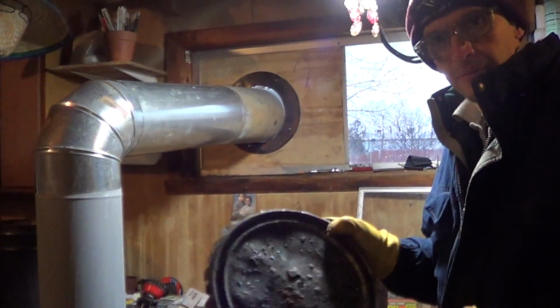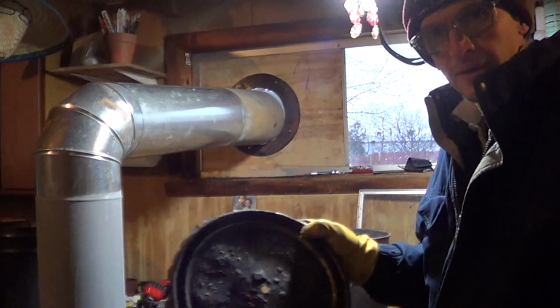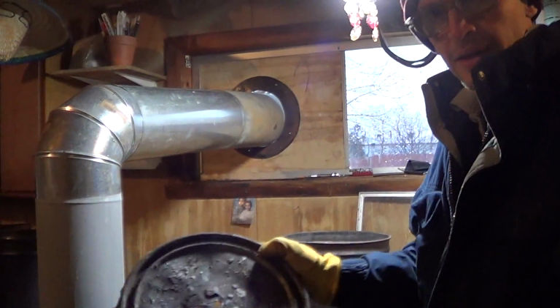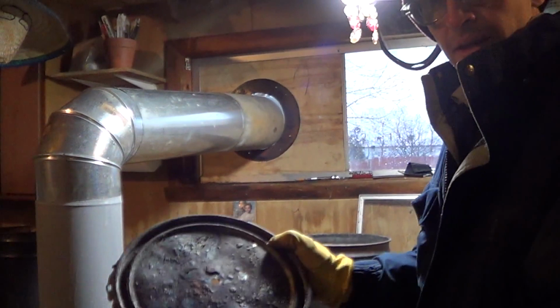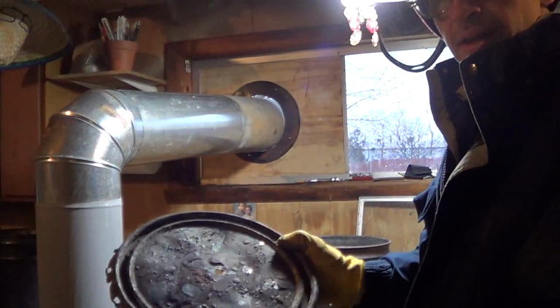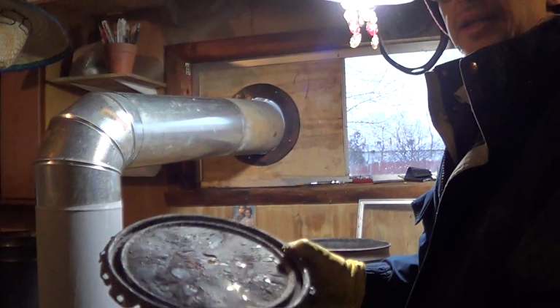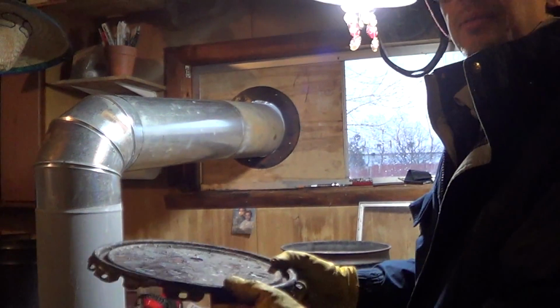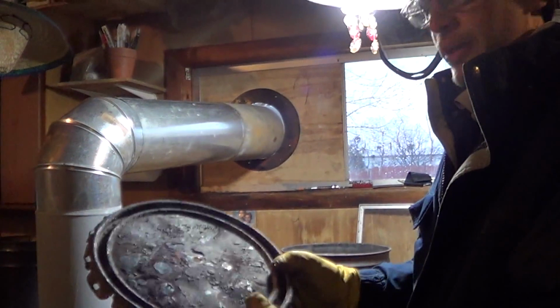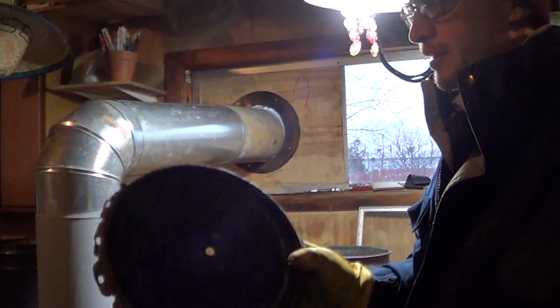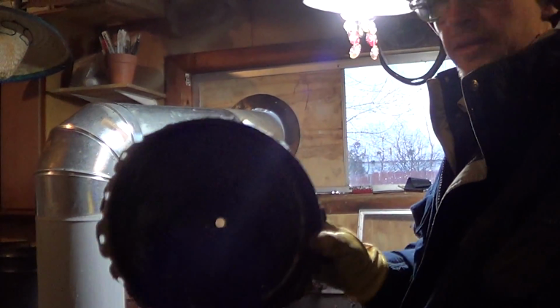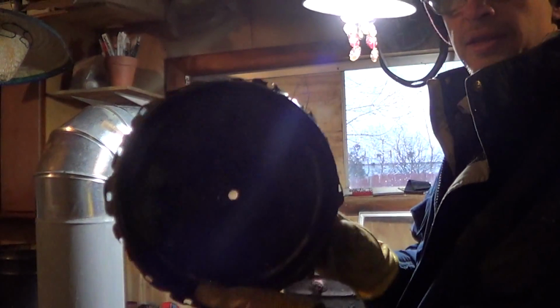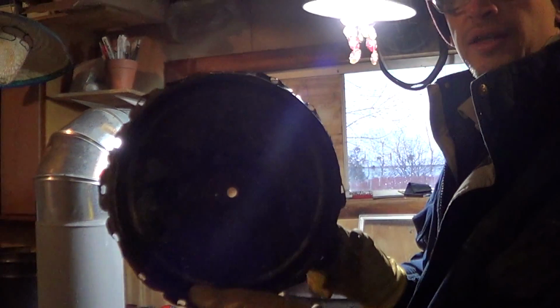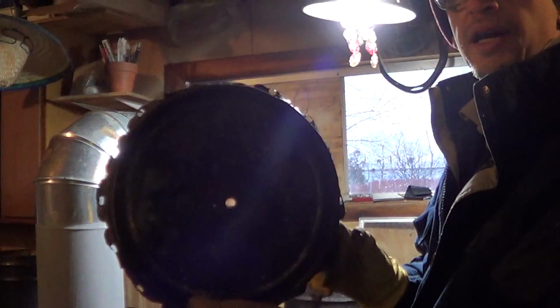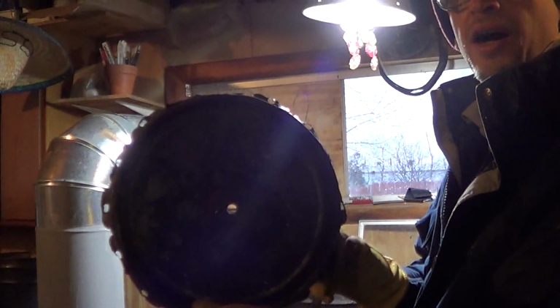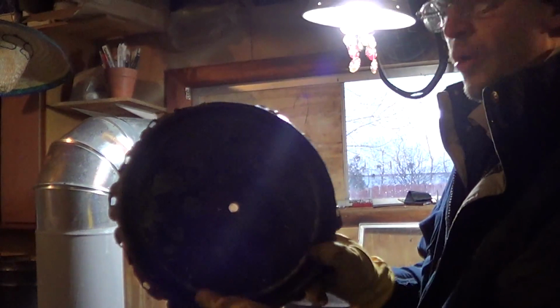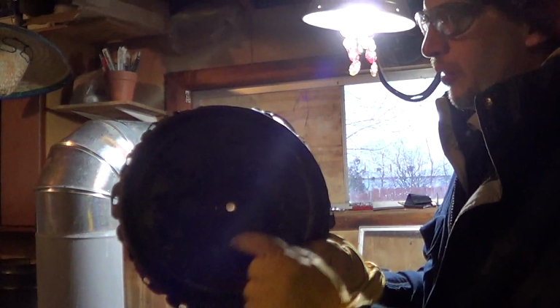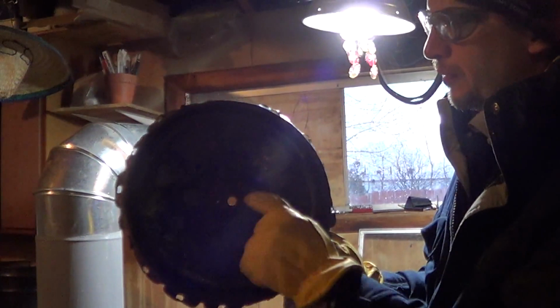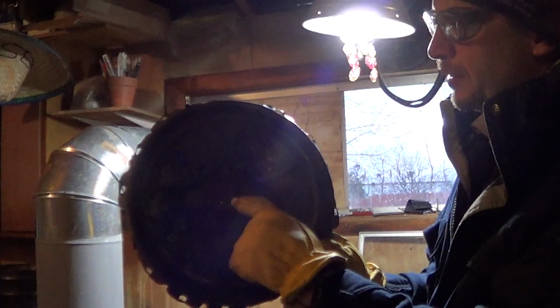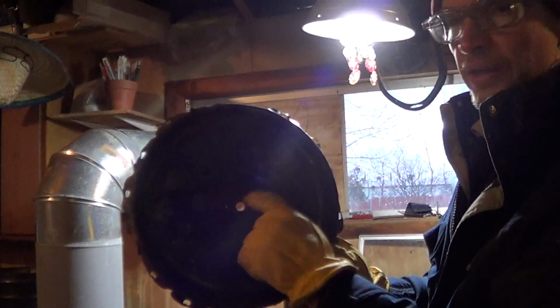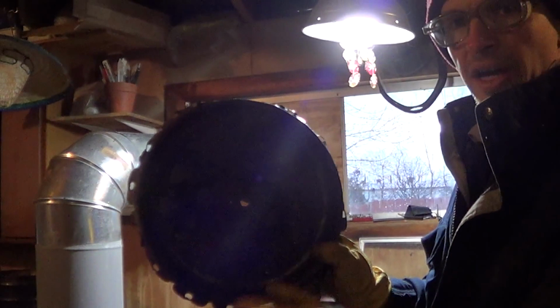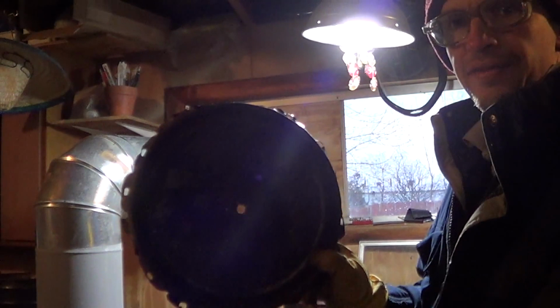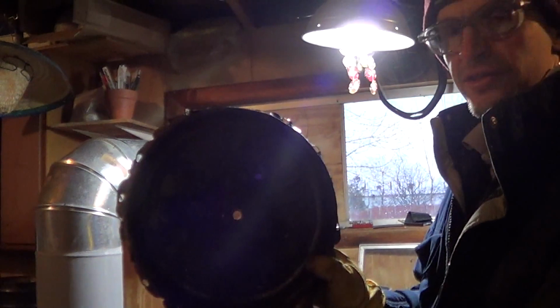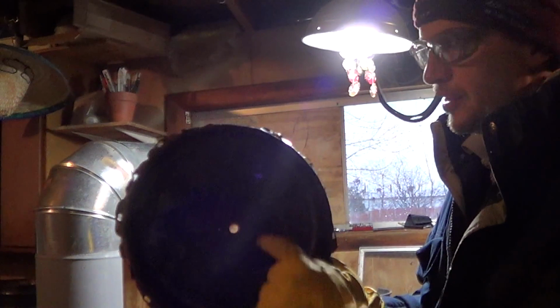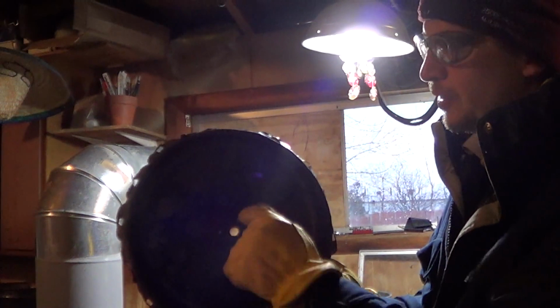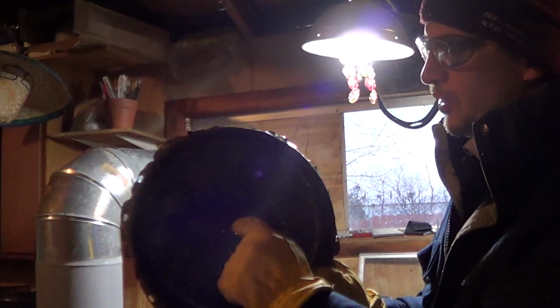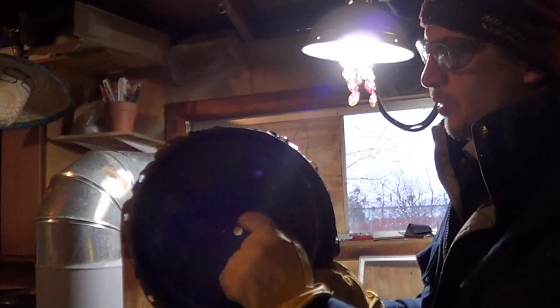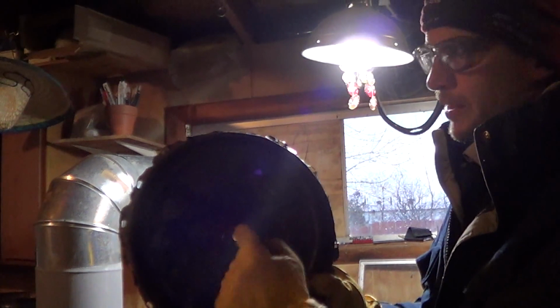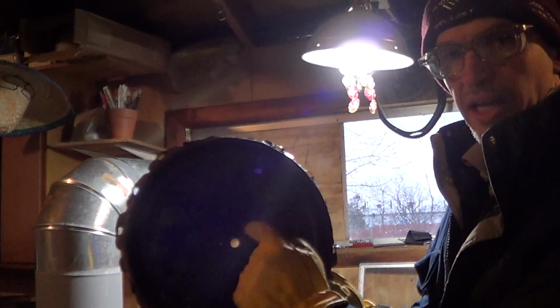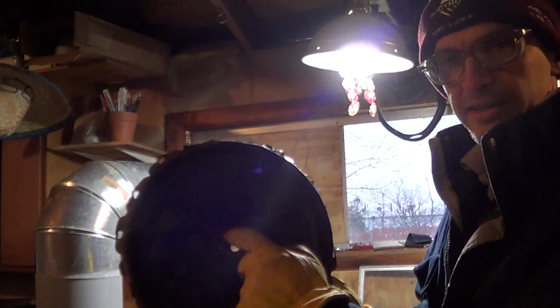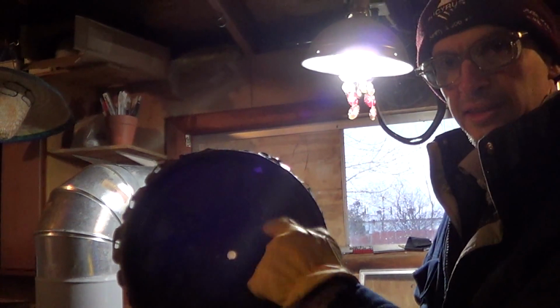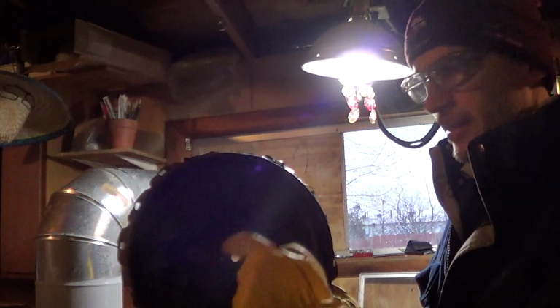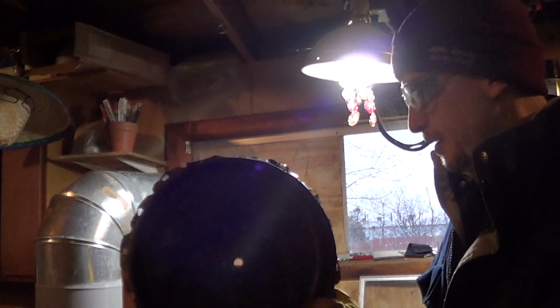This bucket got a hole, half inch here, where the gases escape.